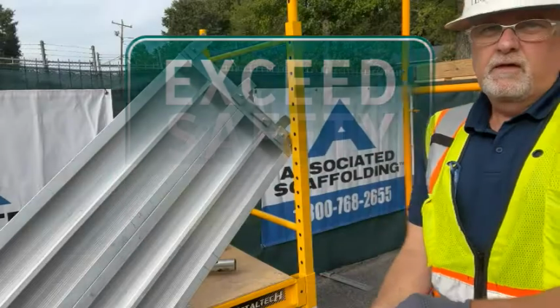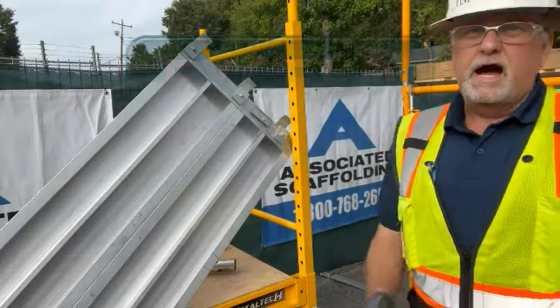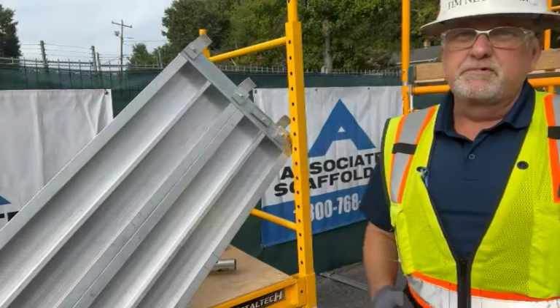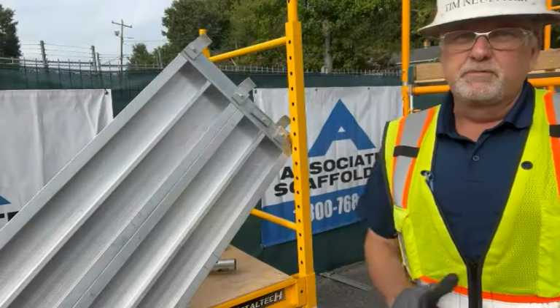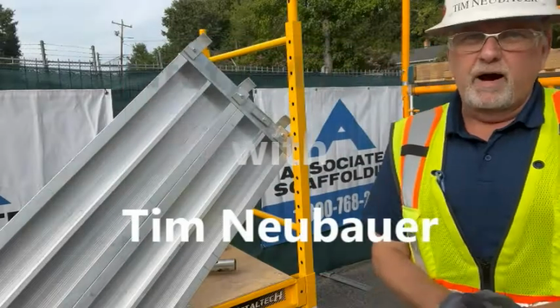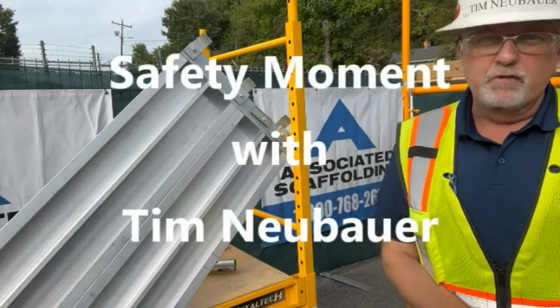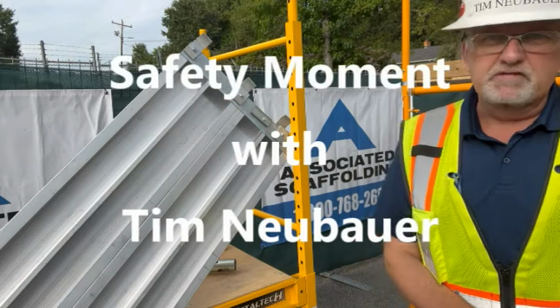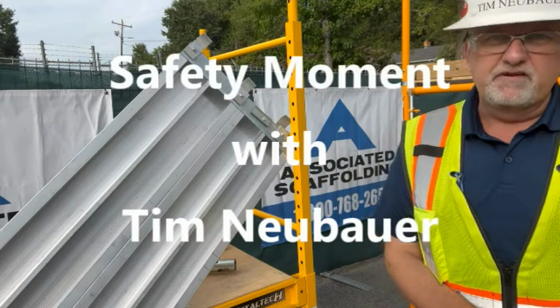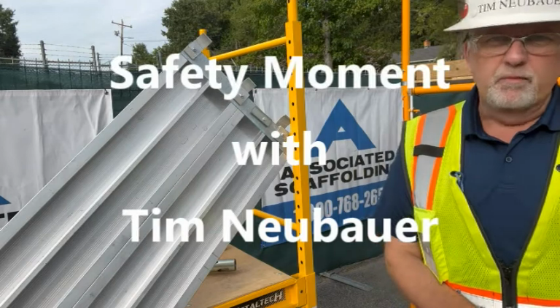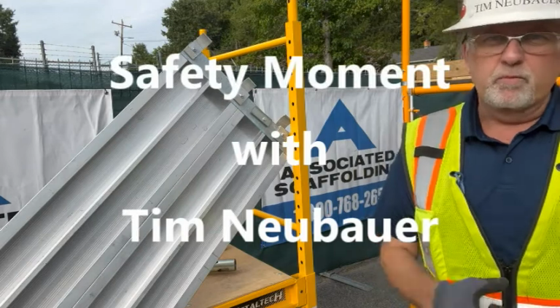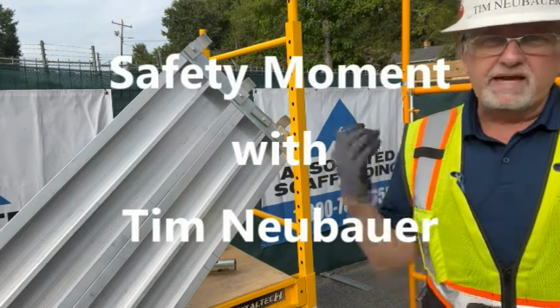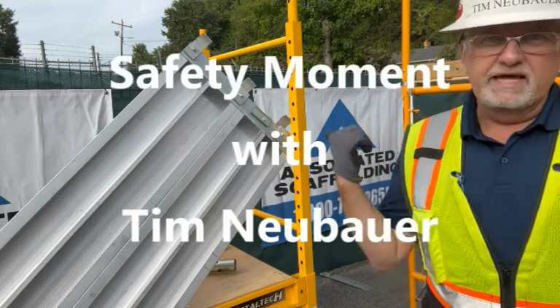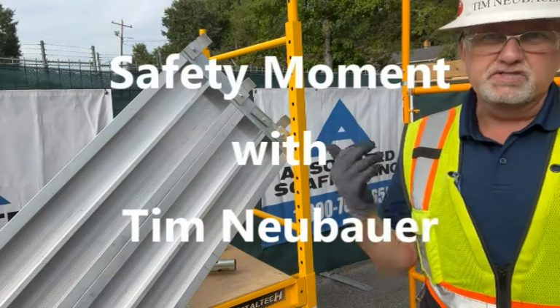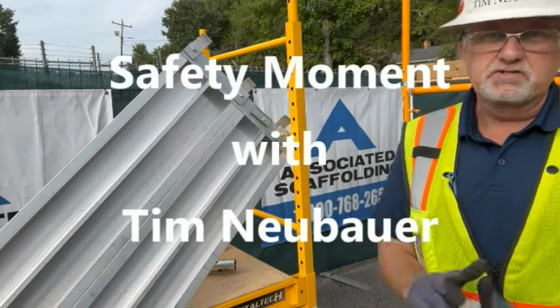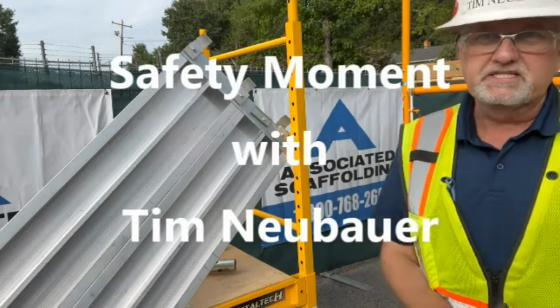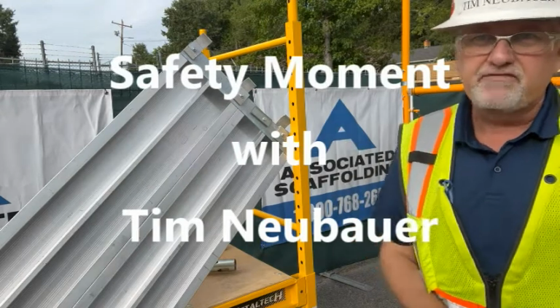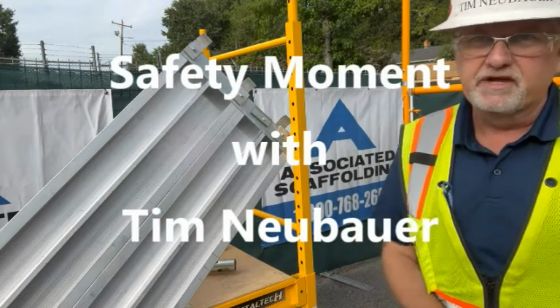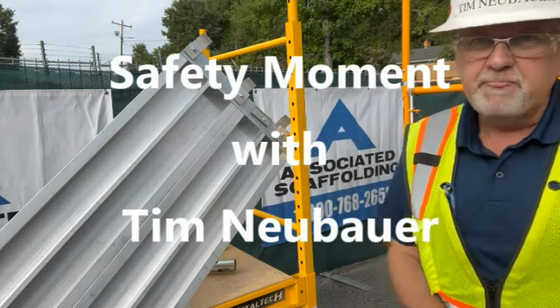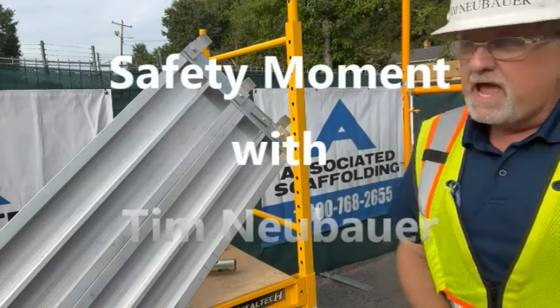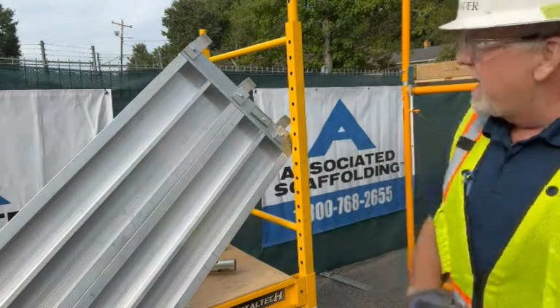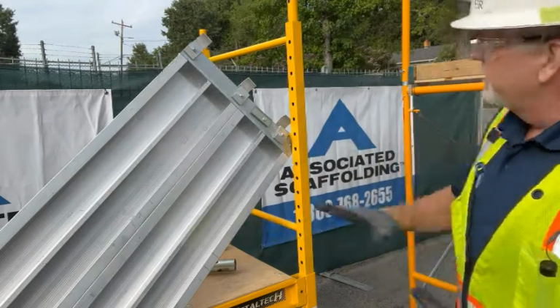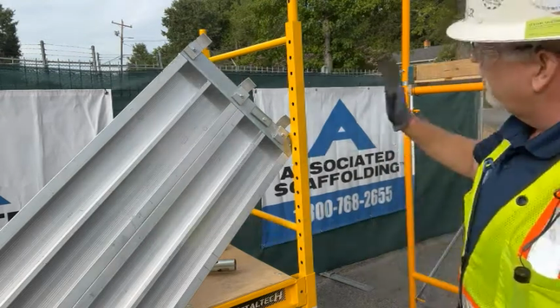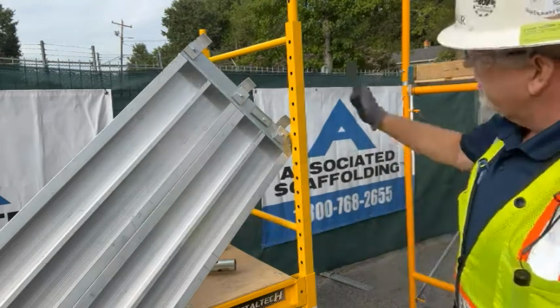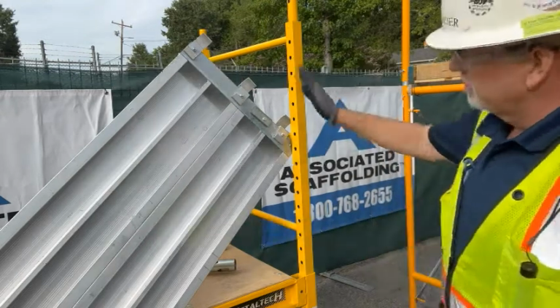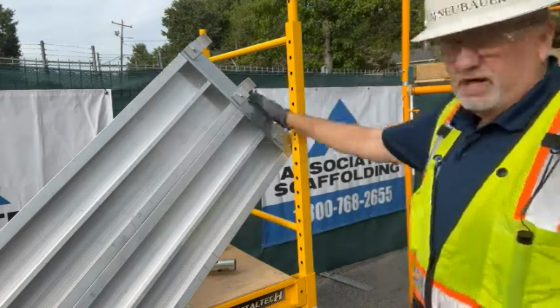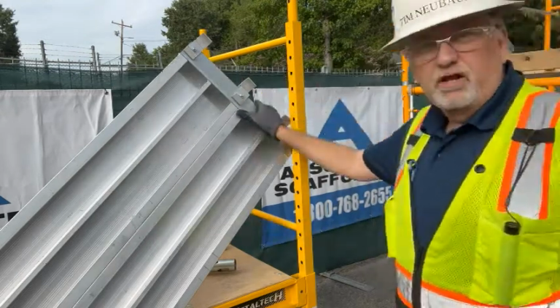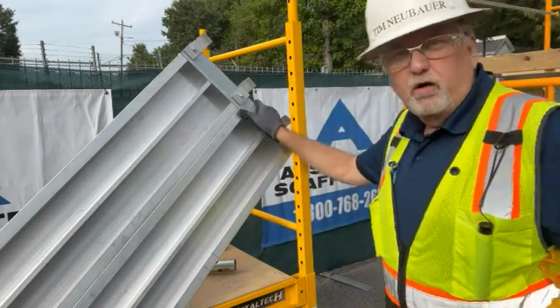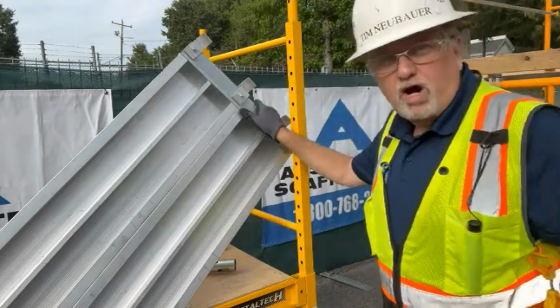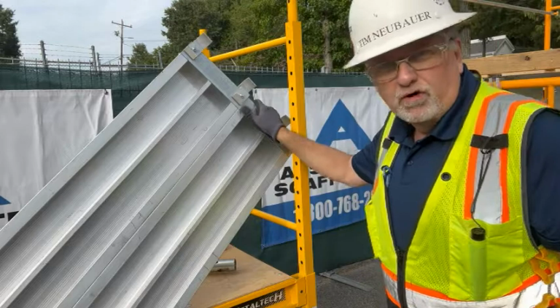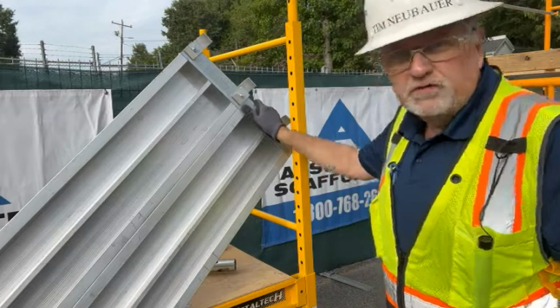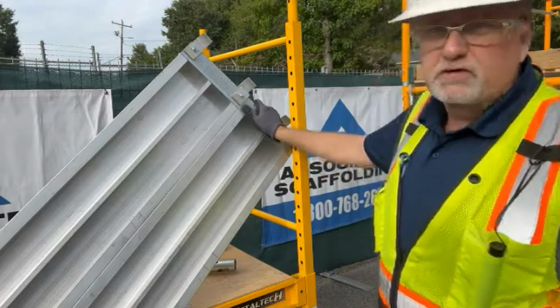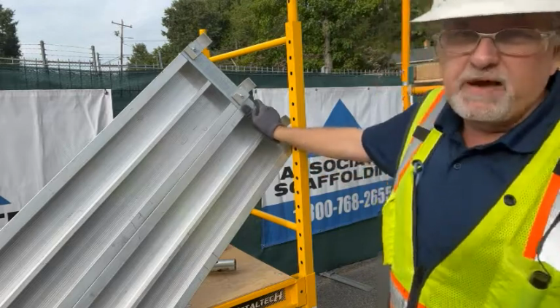Hi, I'm Tim Neubauer with your Safety Moment. We're back again at Associated Scaffolding, and I want to talk a little bit about walkboards and their inspection.